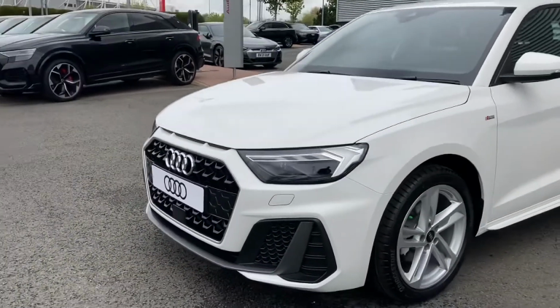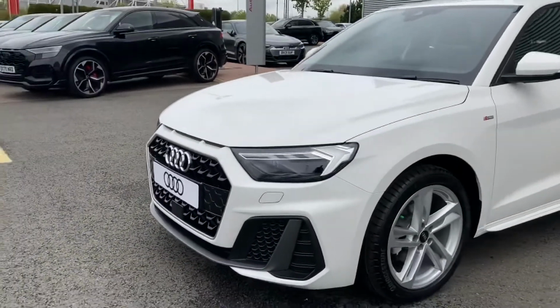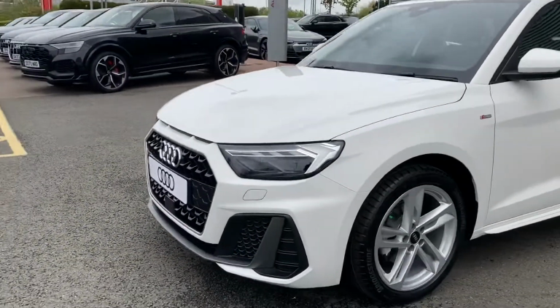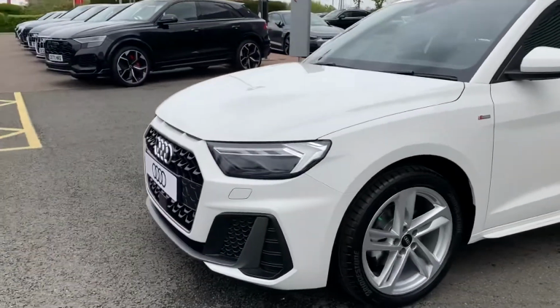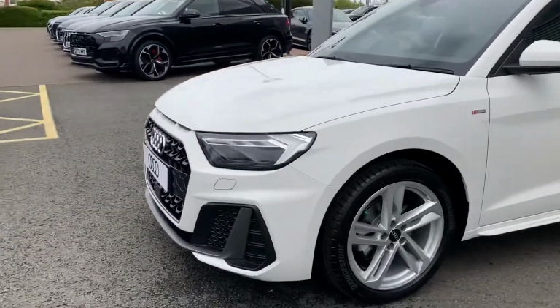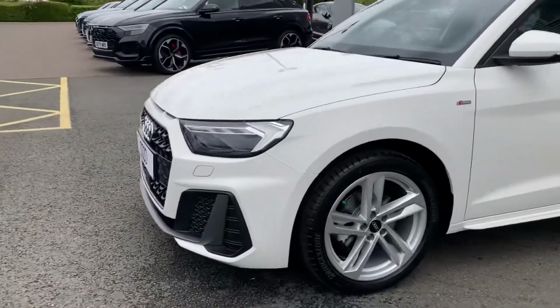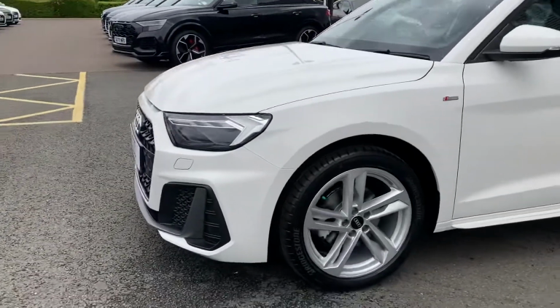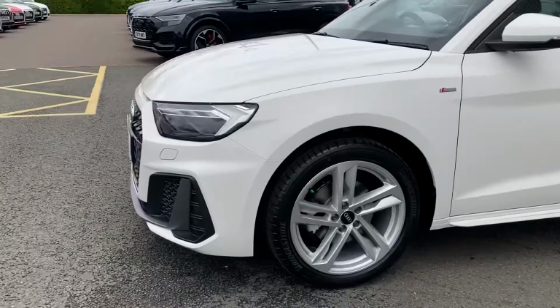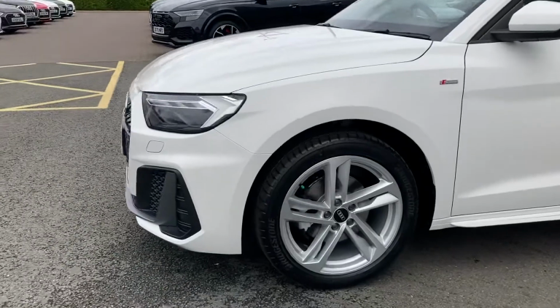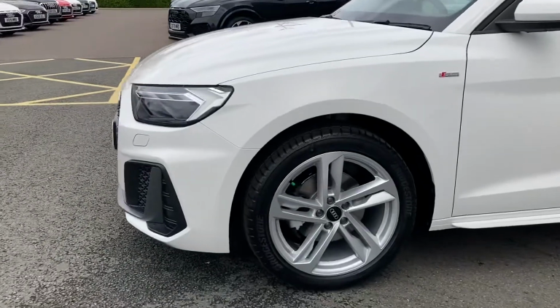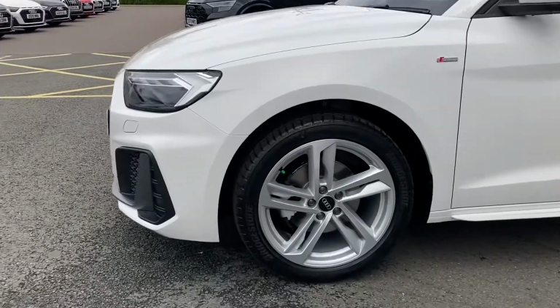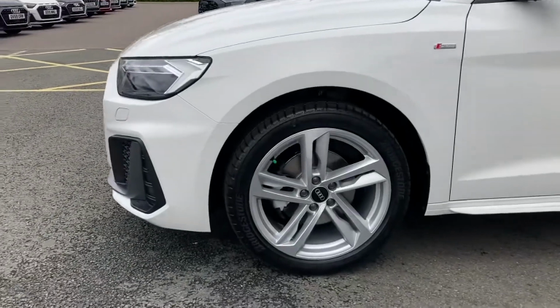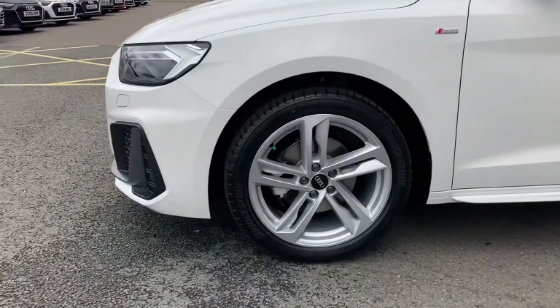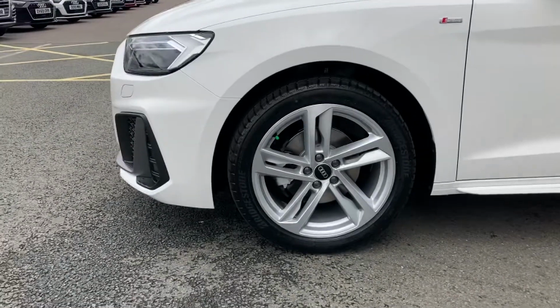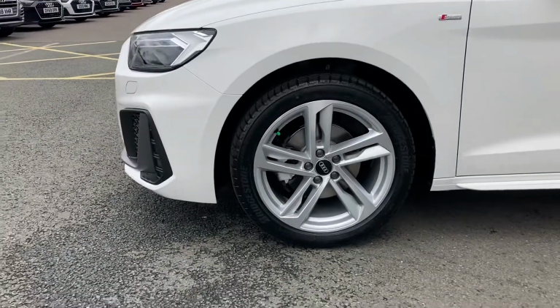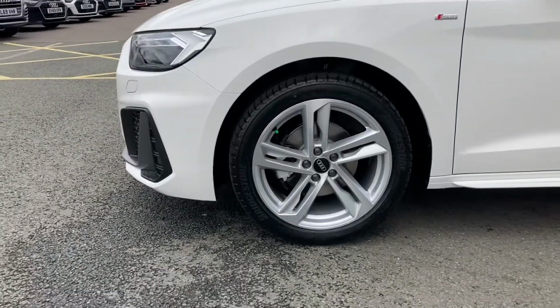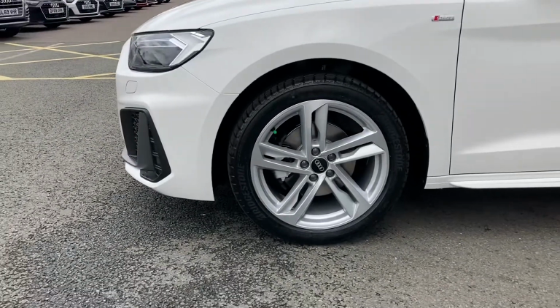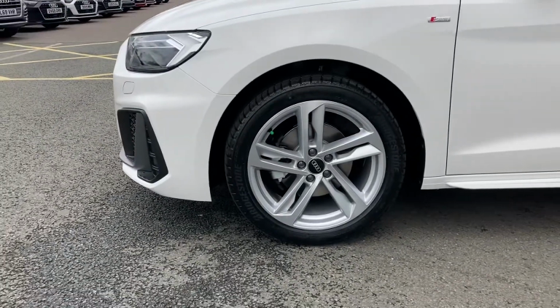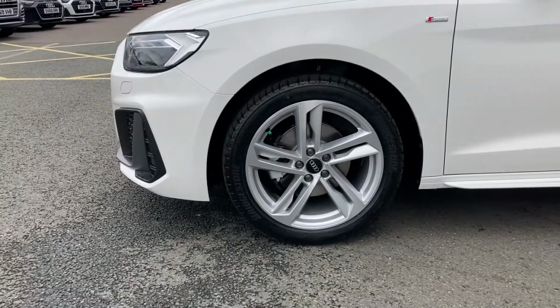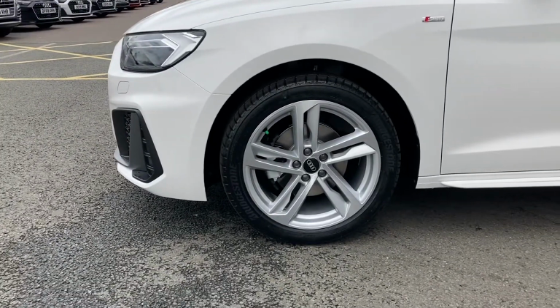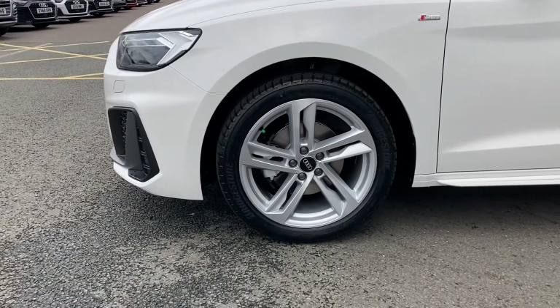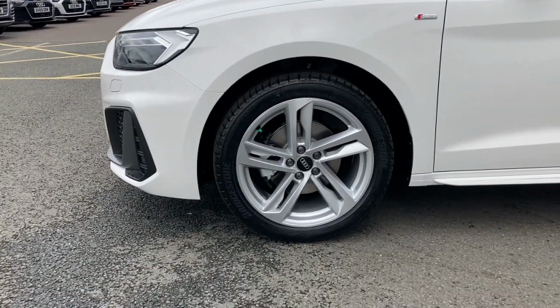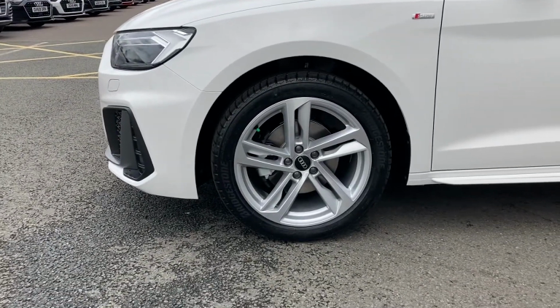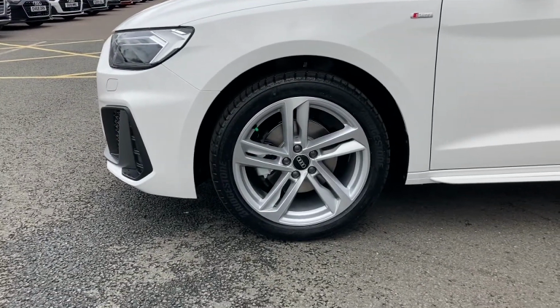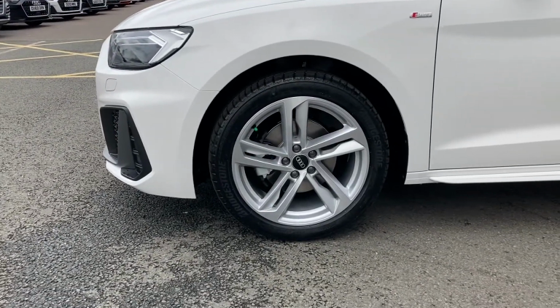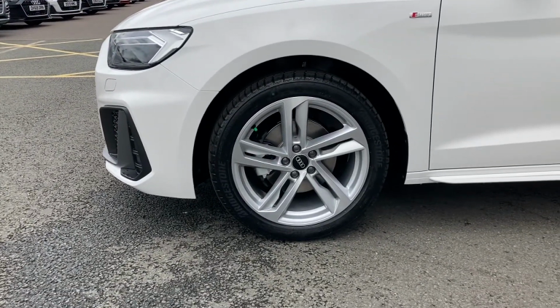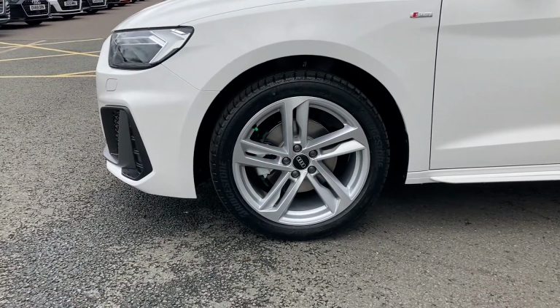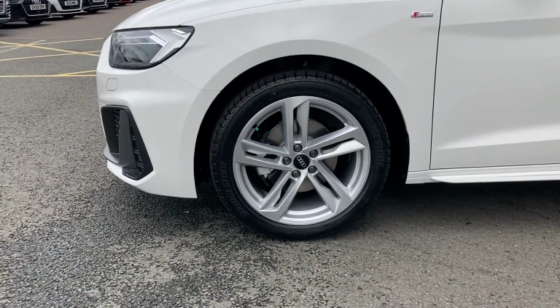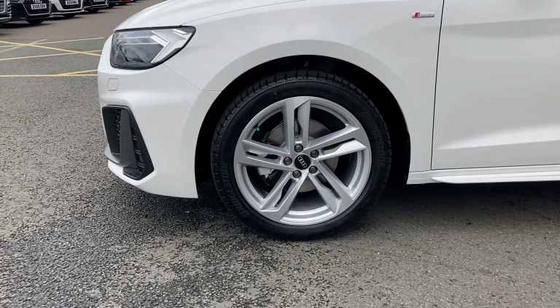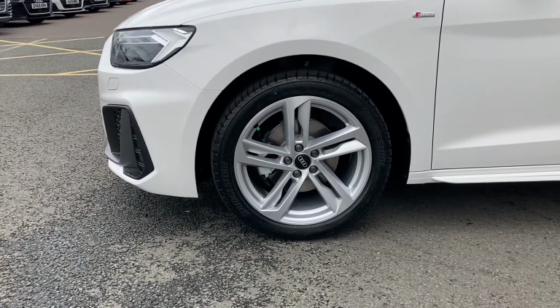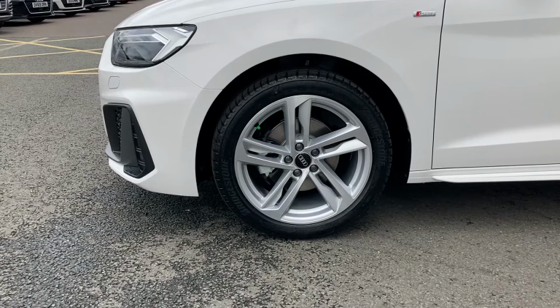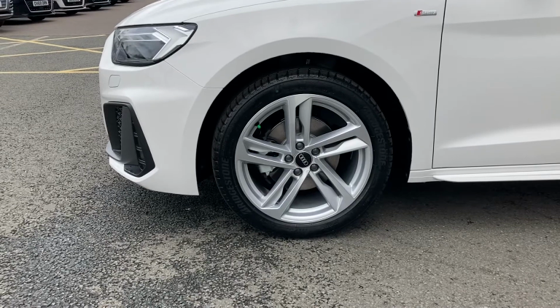Moving around to the side, we come to this car's 17-inch 5 twin-spoke design ILO wheels, which really add to this car's sporty look.